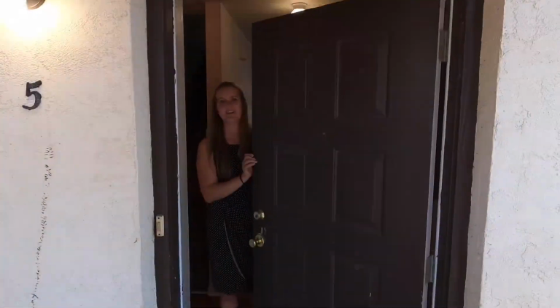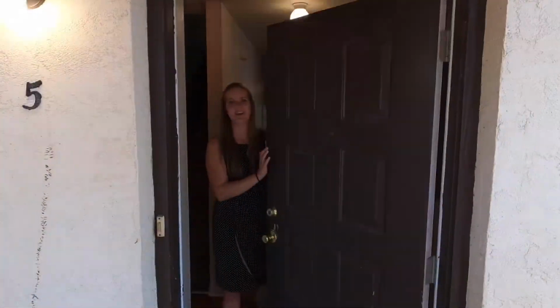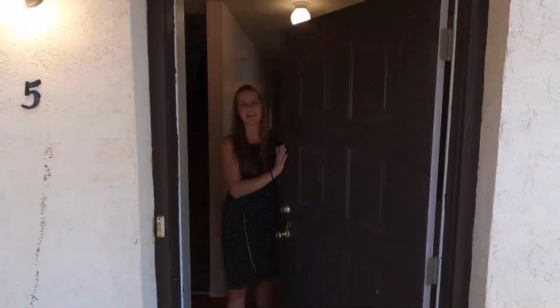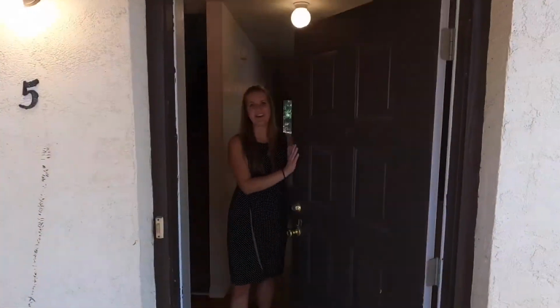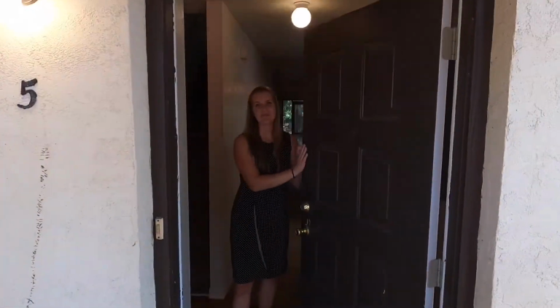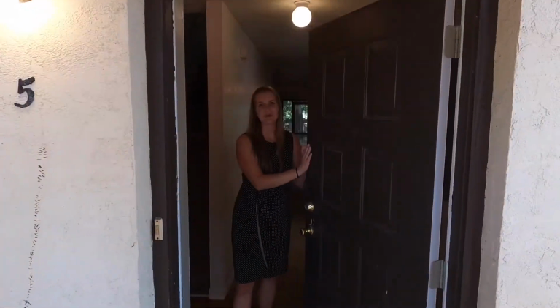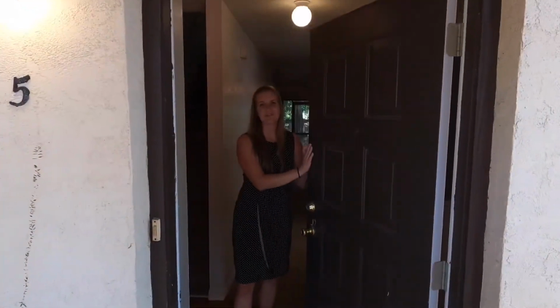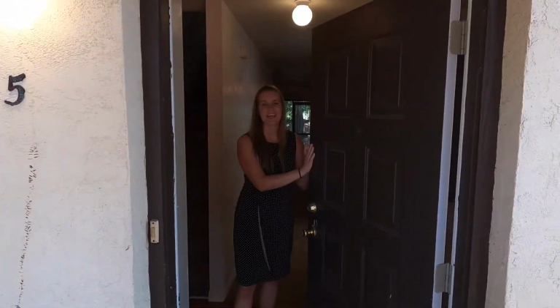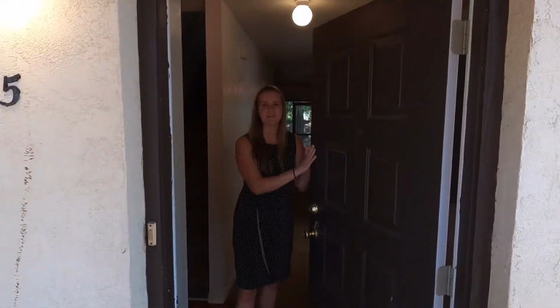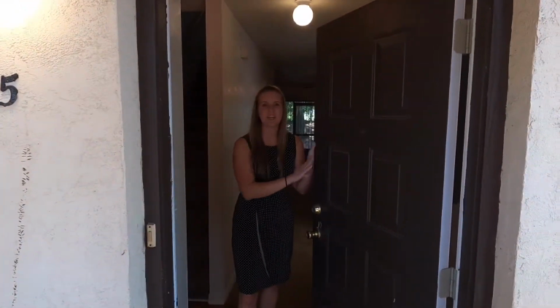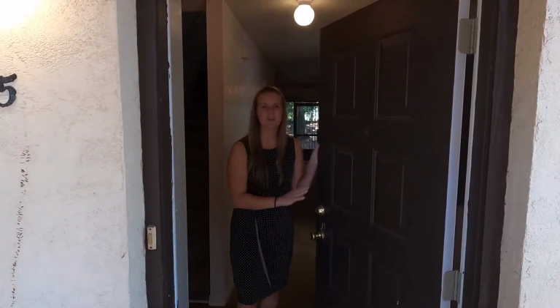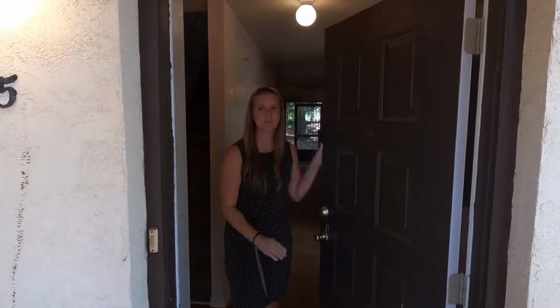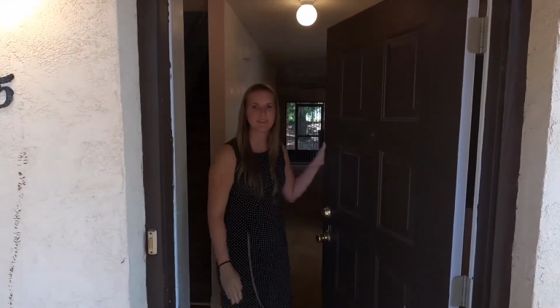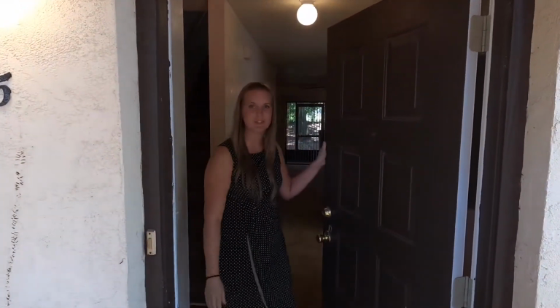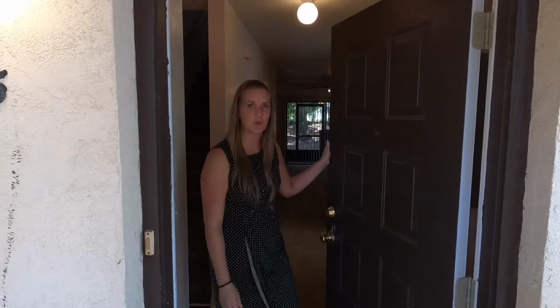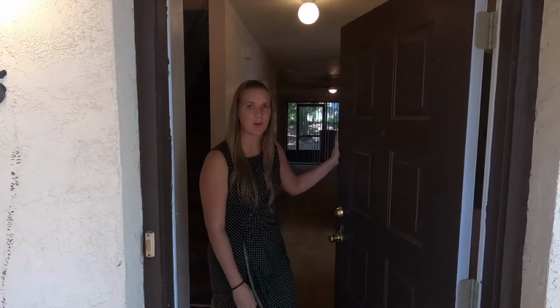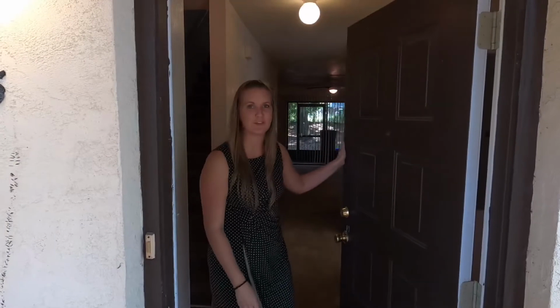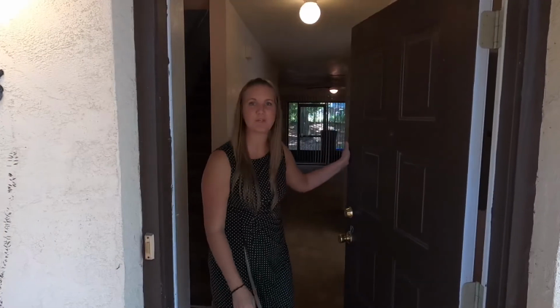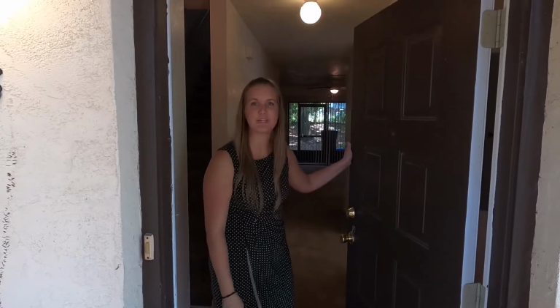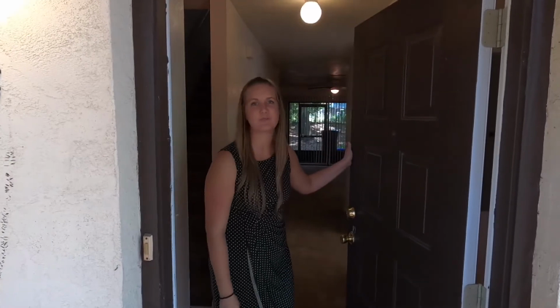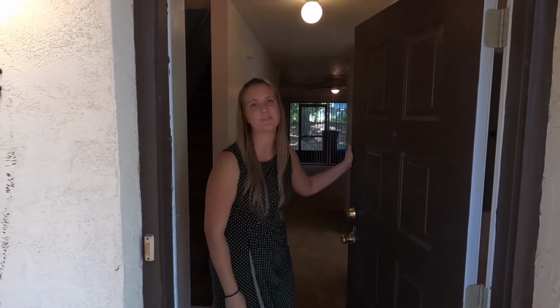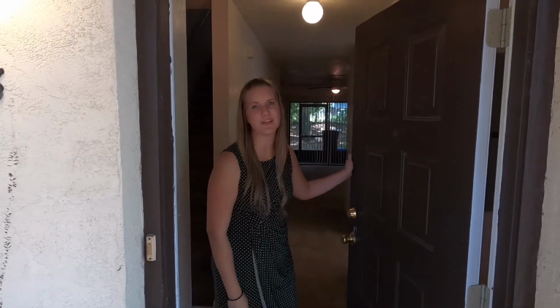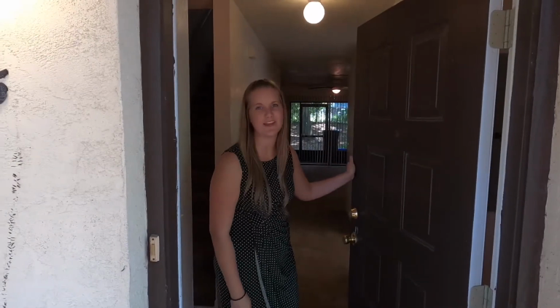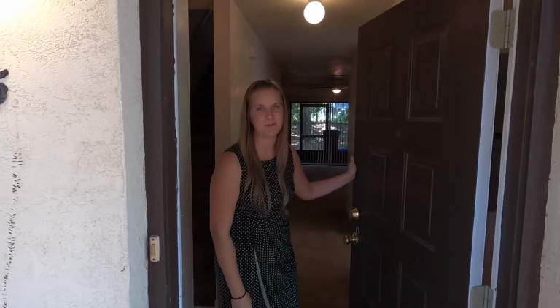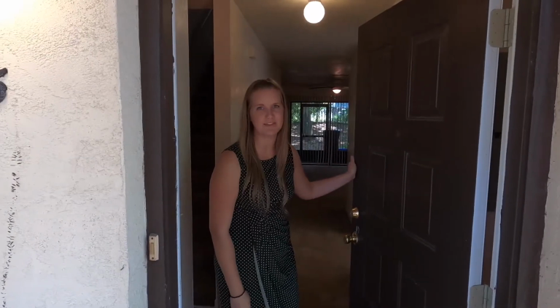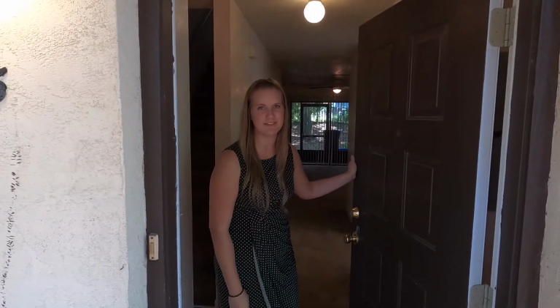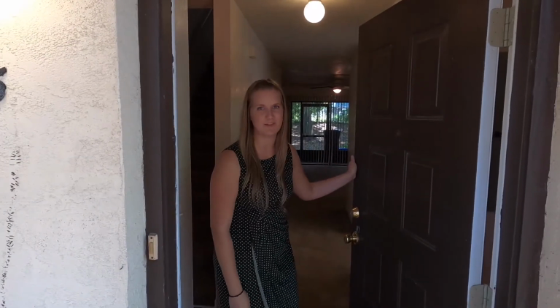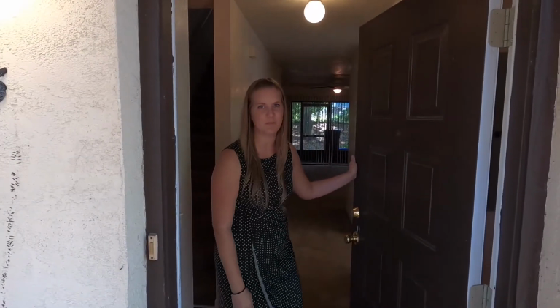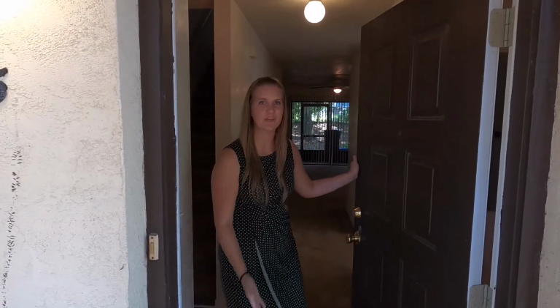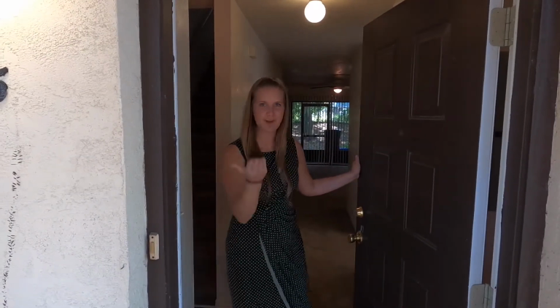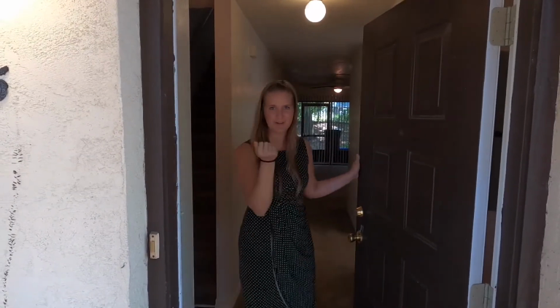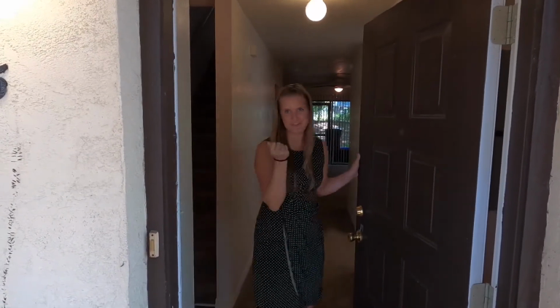Hi and welcome to AMJ Grouping's tour of our two-bedroom, two-and-a-half bath townhome. Come on in.